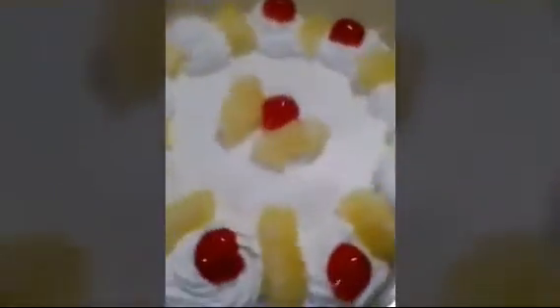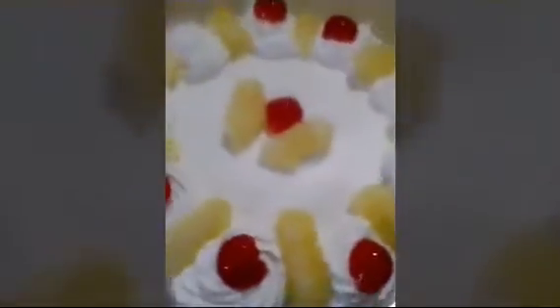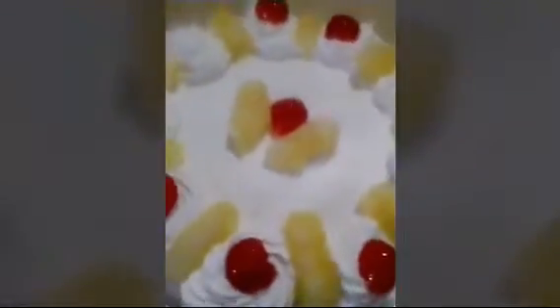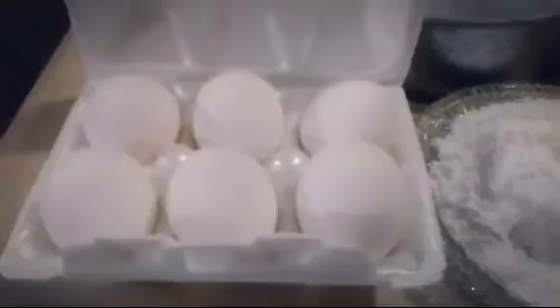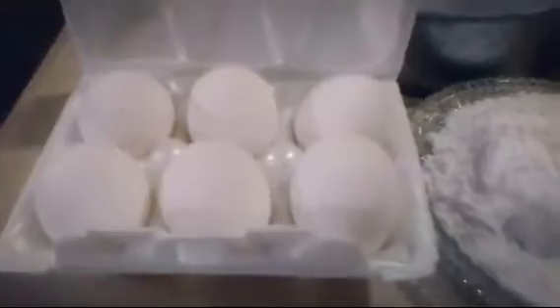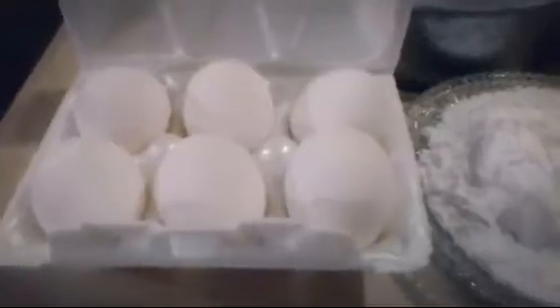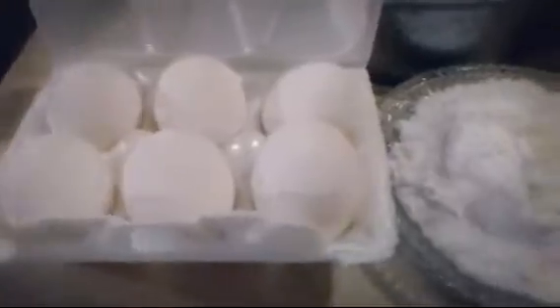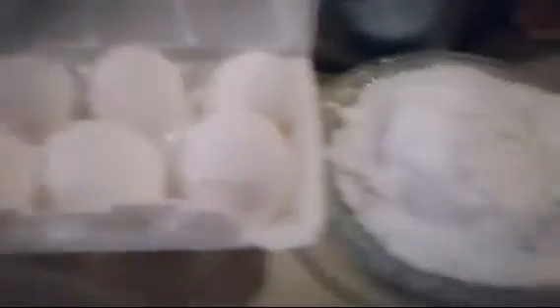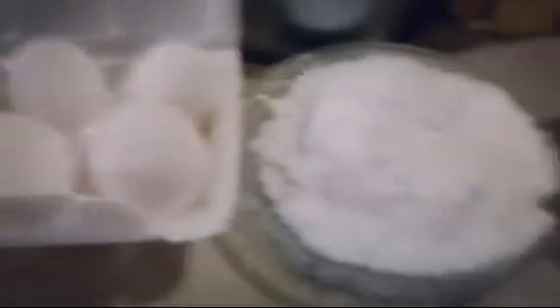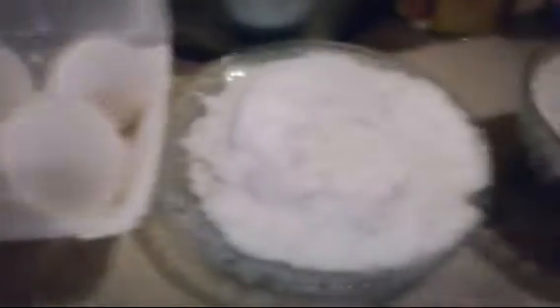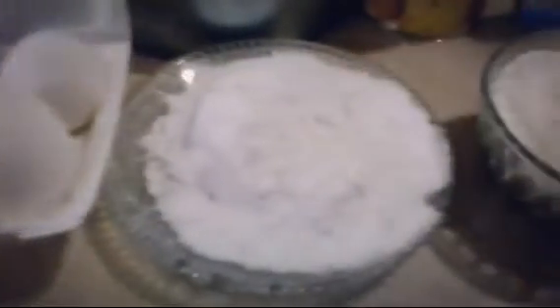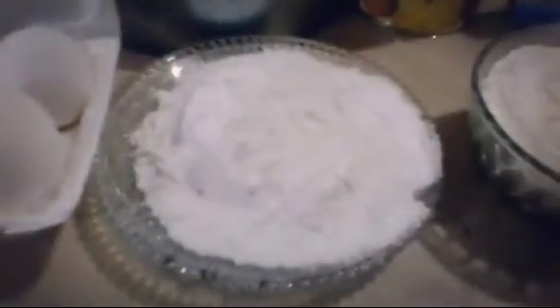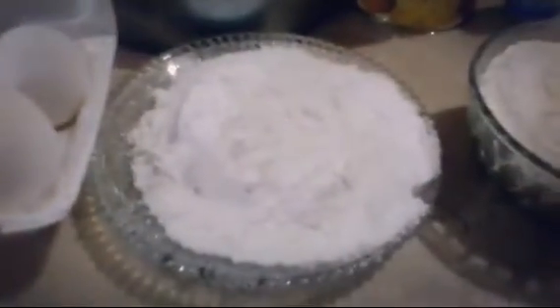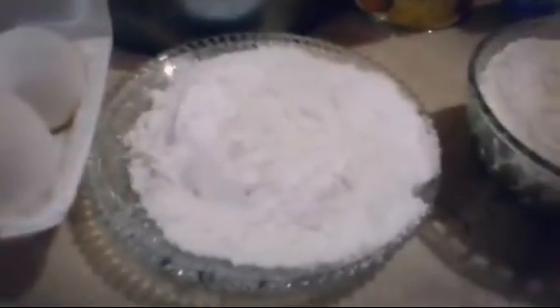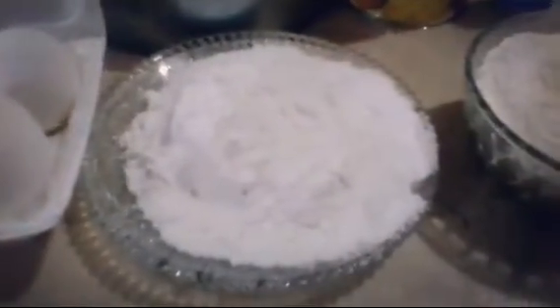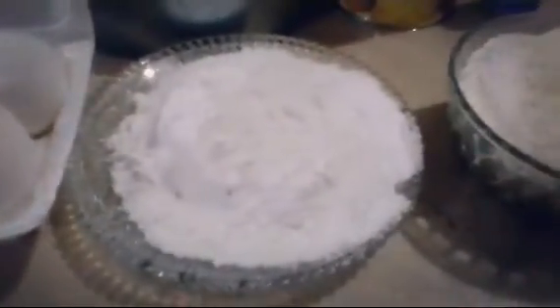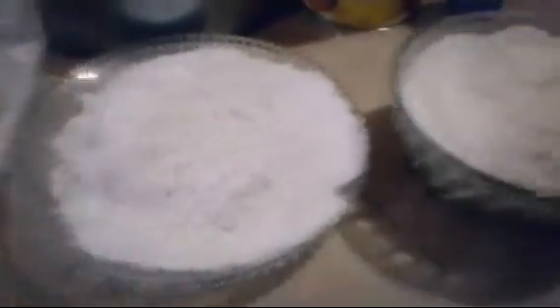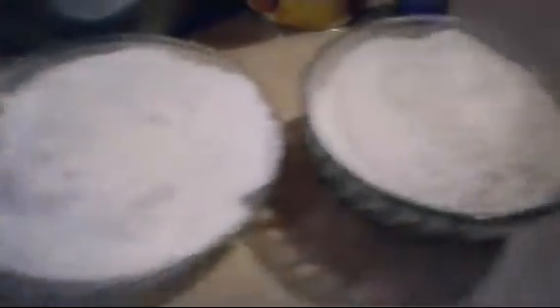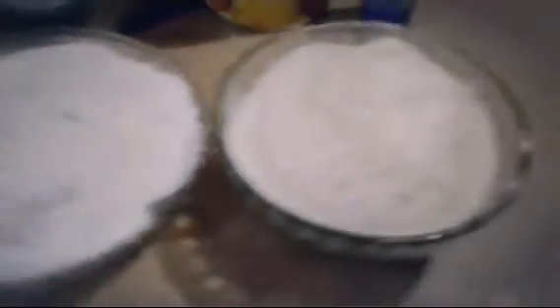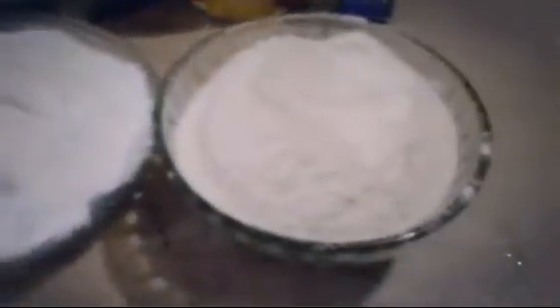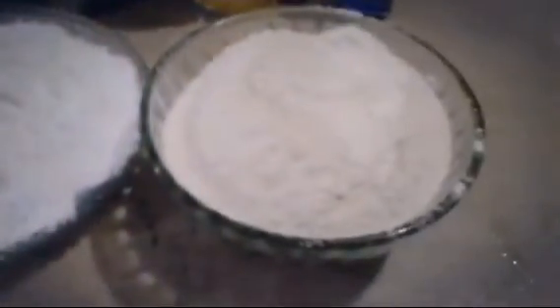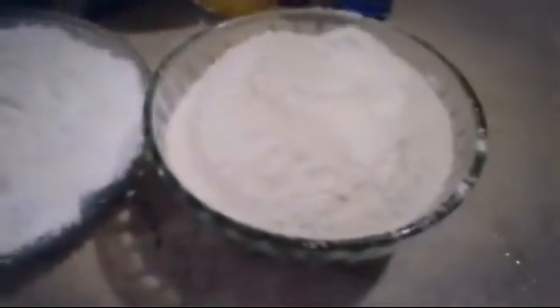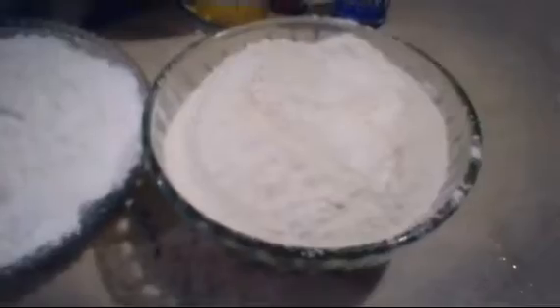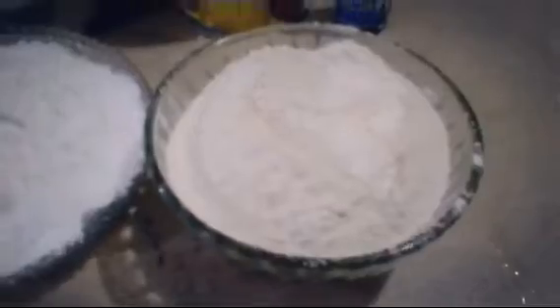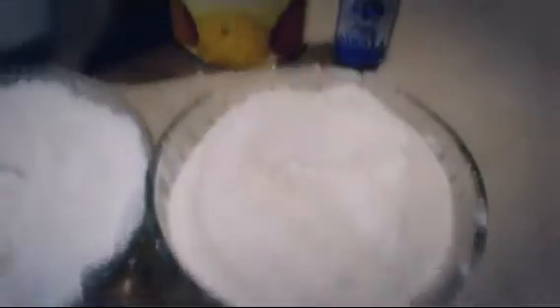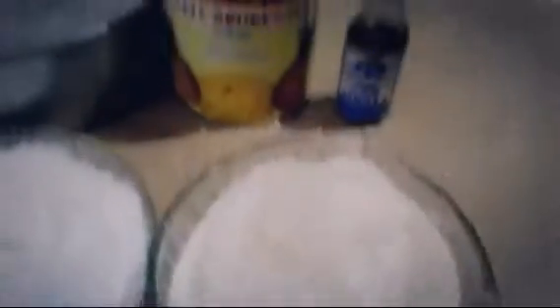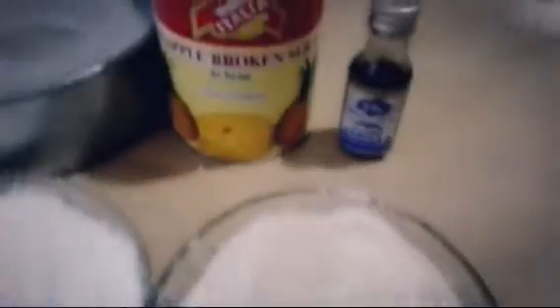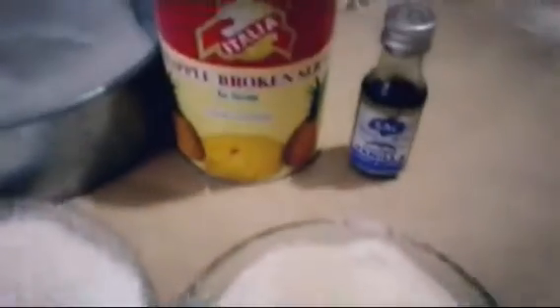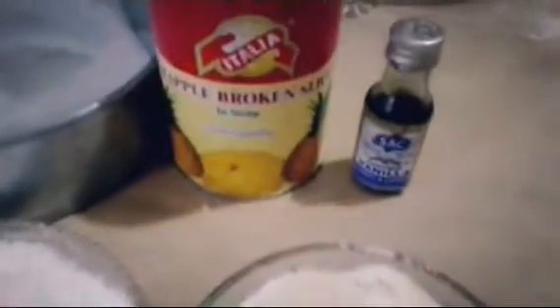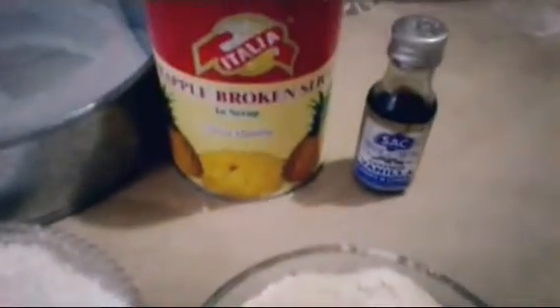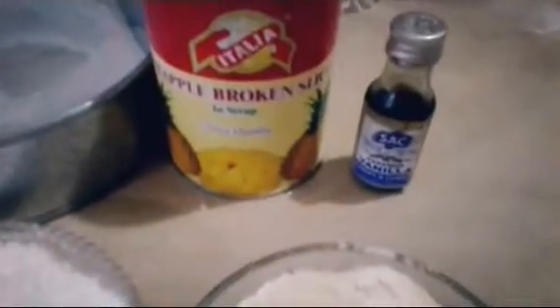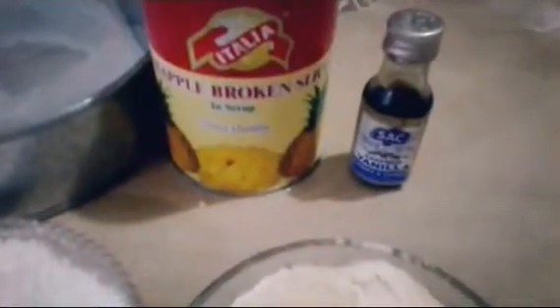Hello everyone. I am Dhan Sari and today I am going to make you a pineapple cake without oven.